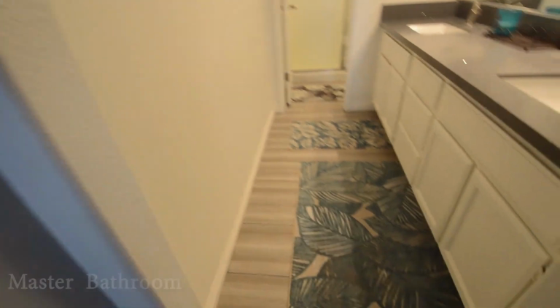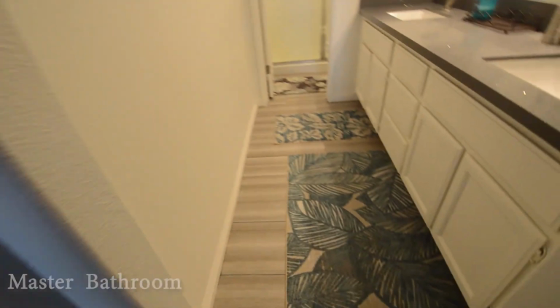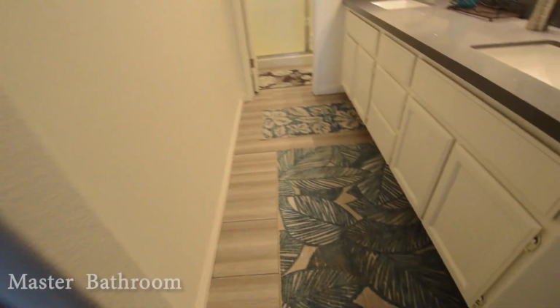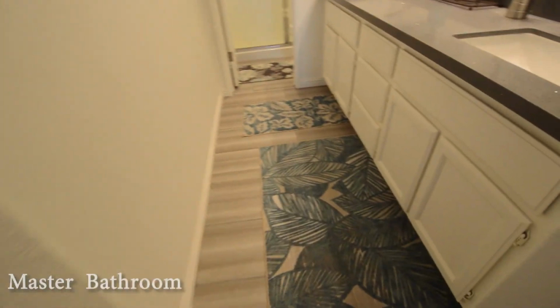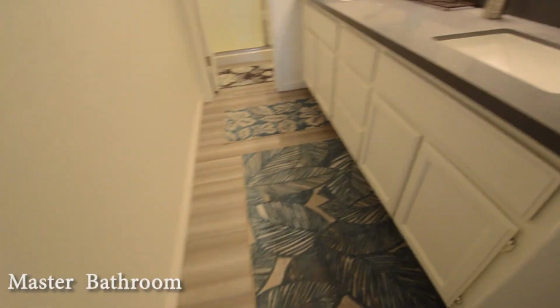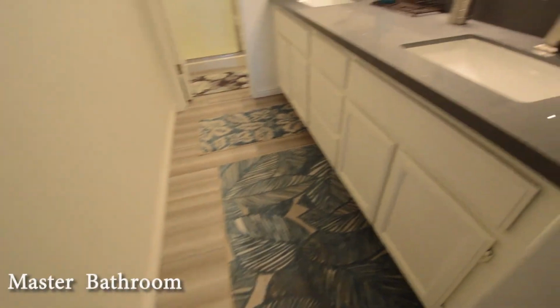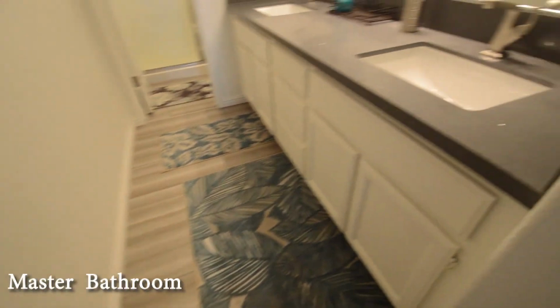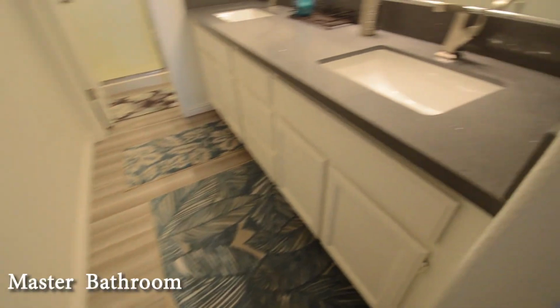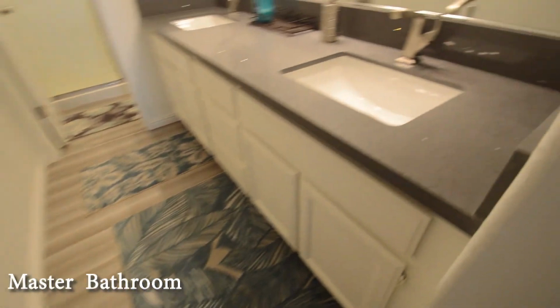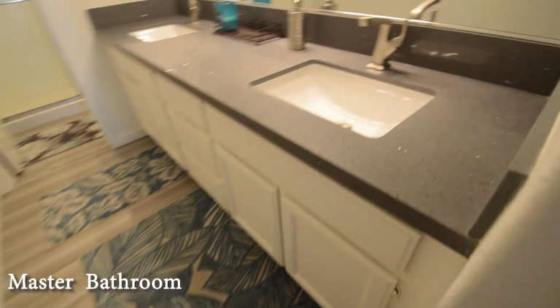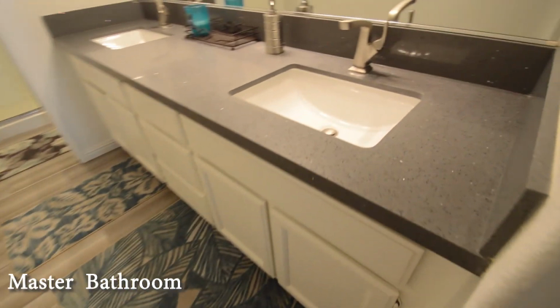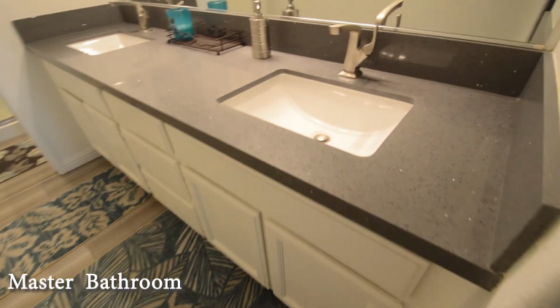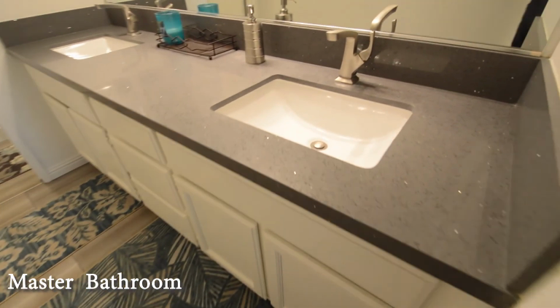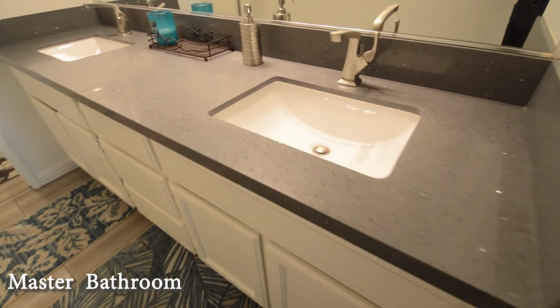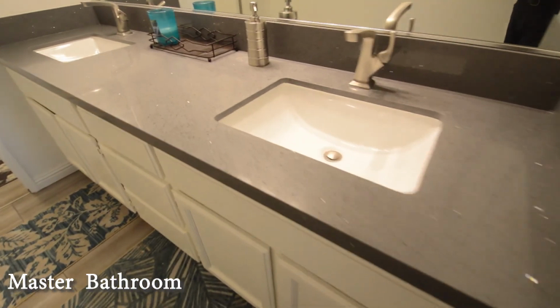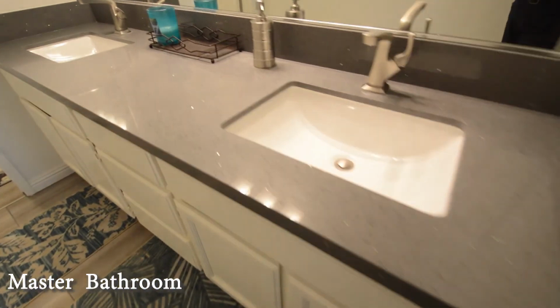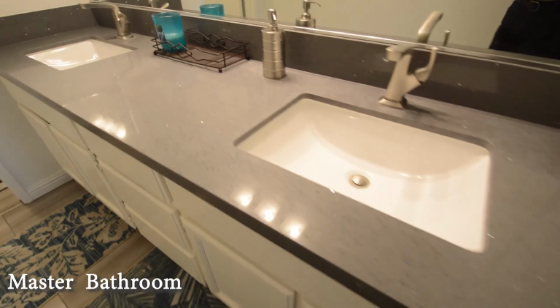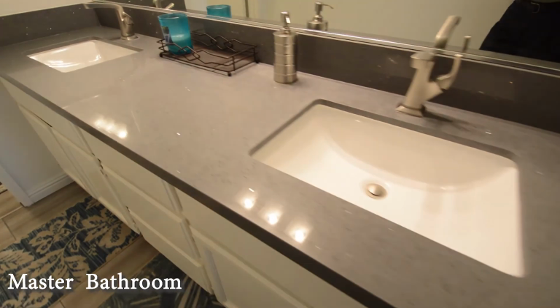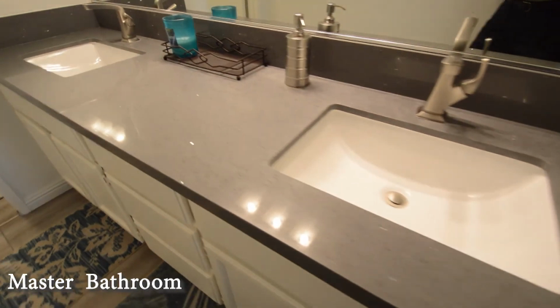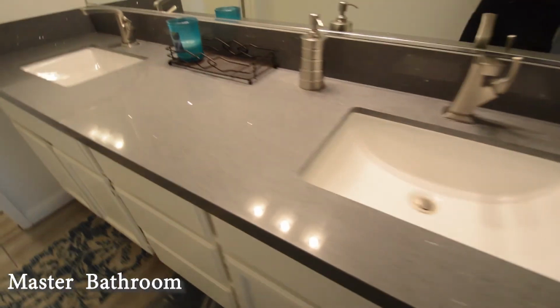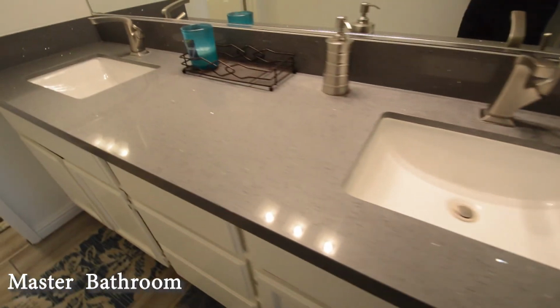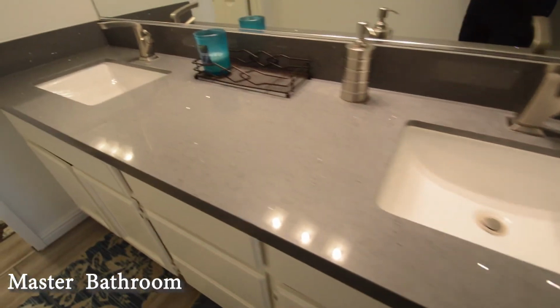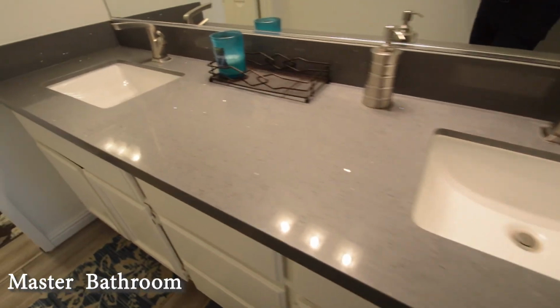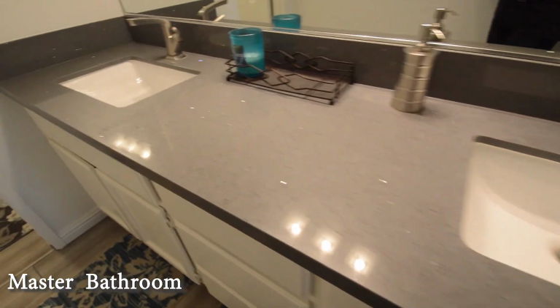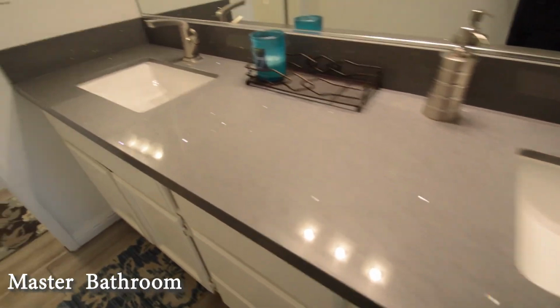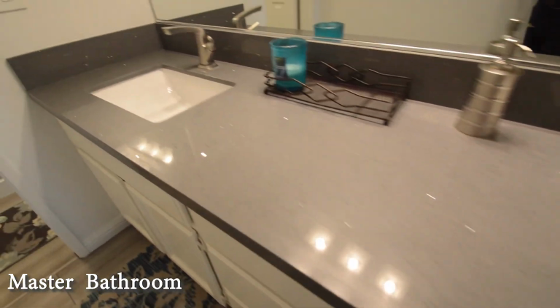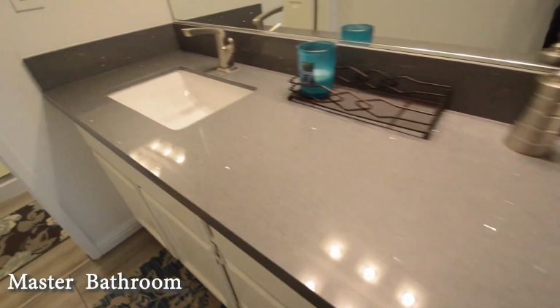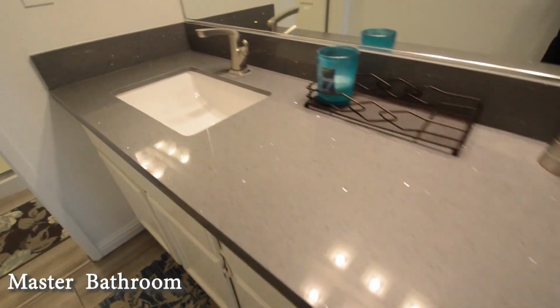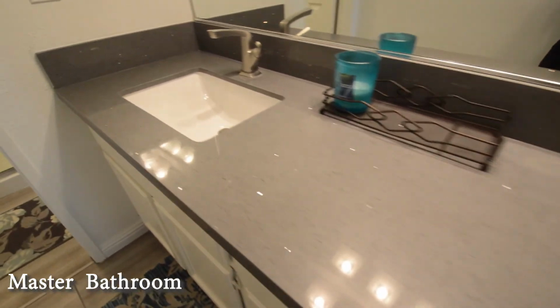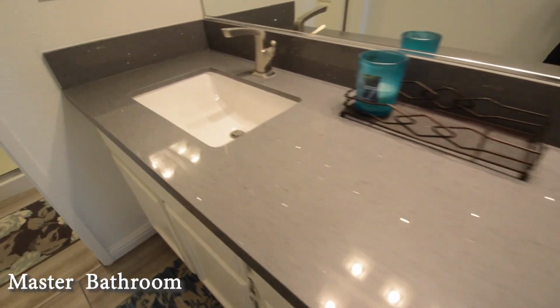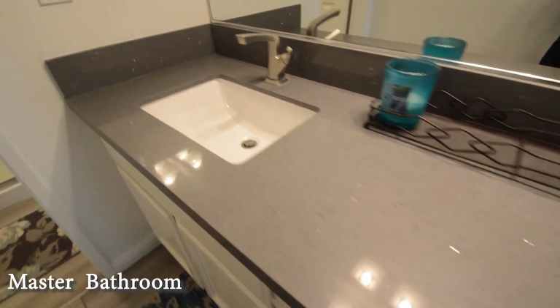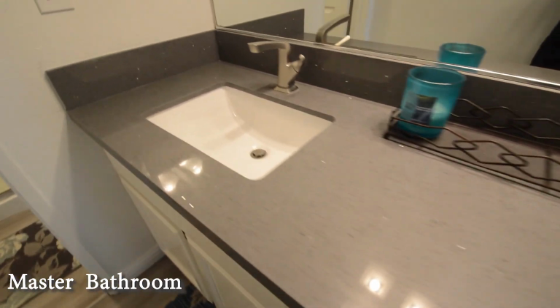The master bathroom has a tile floor, double sink vanity, and a water closet with a shower.